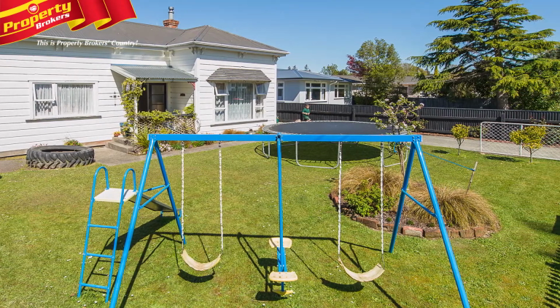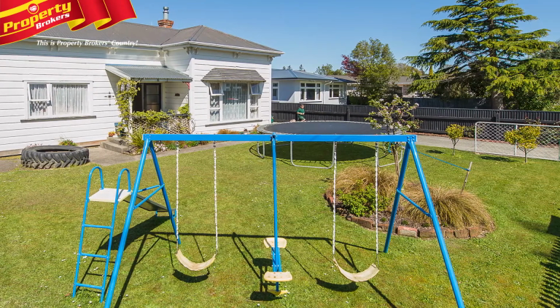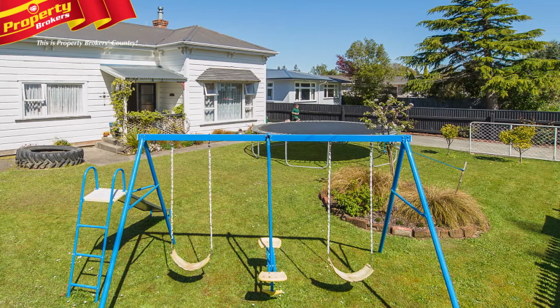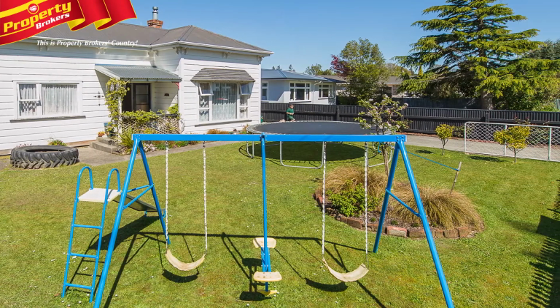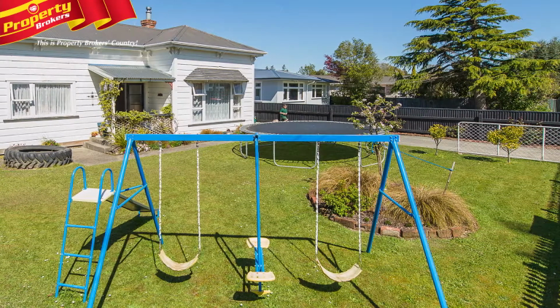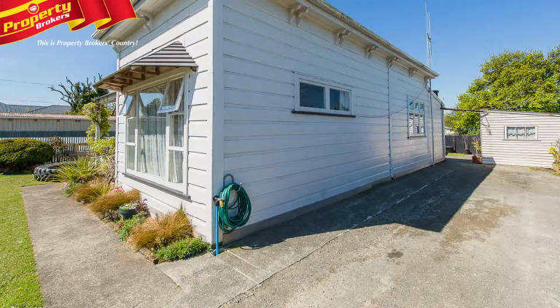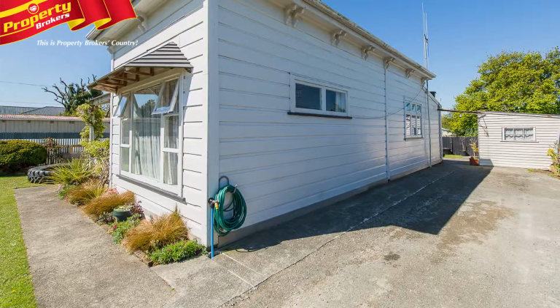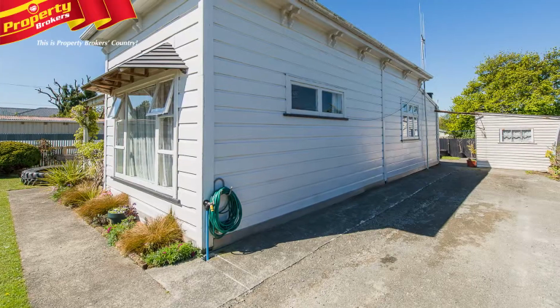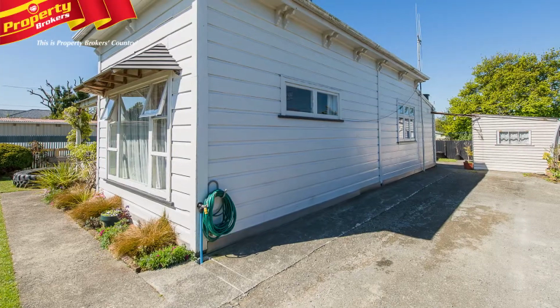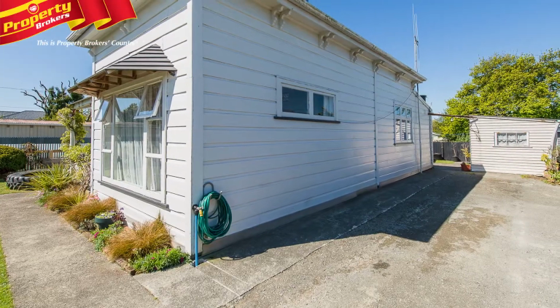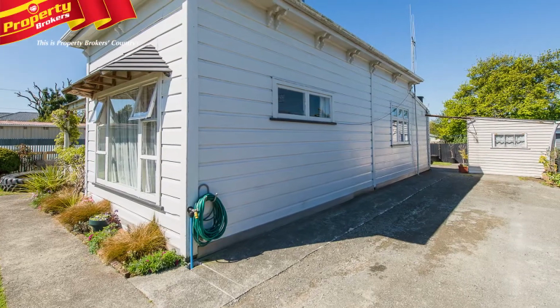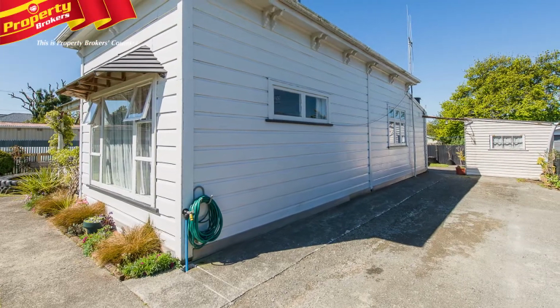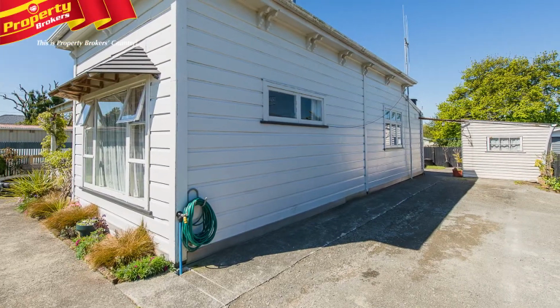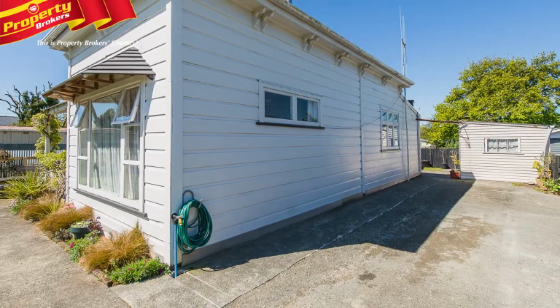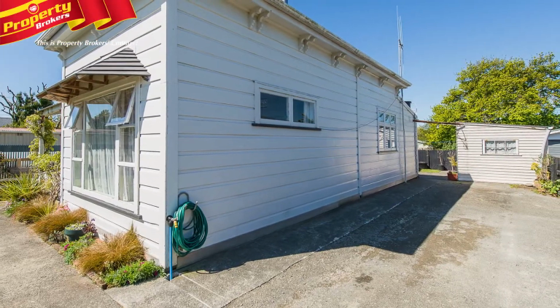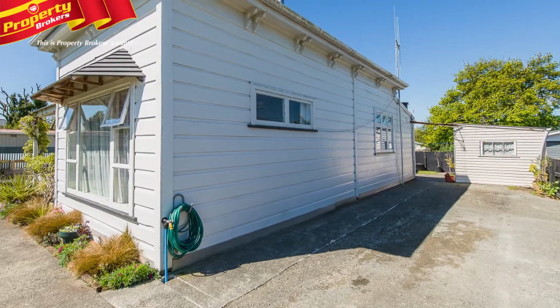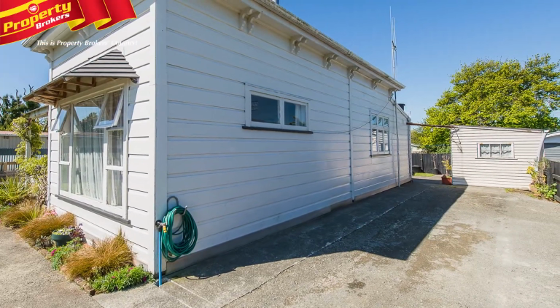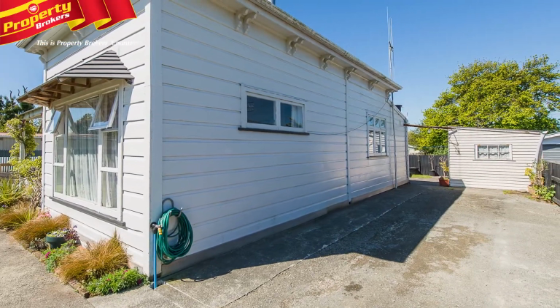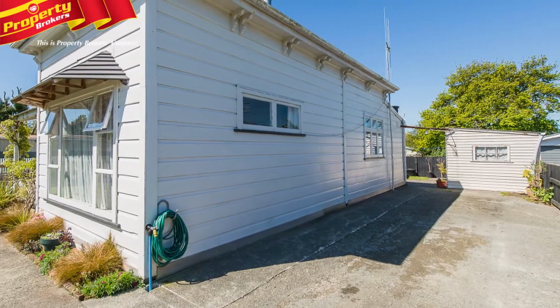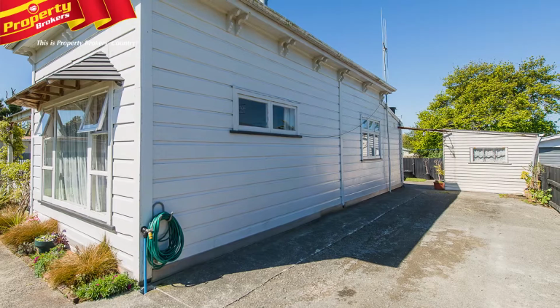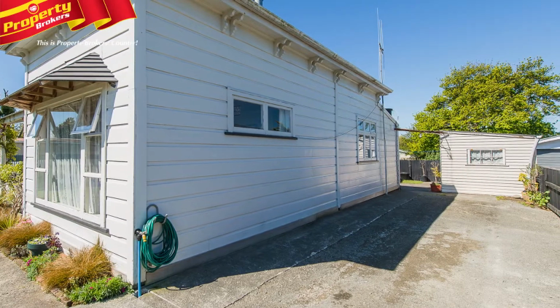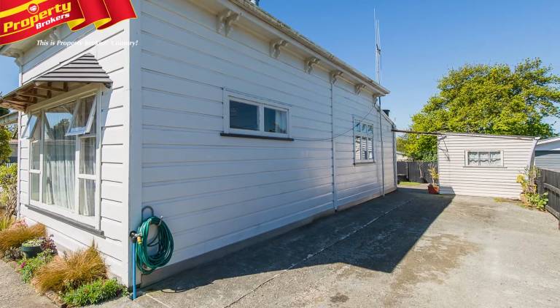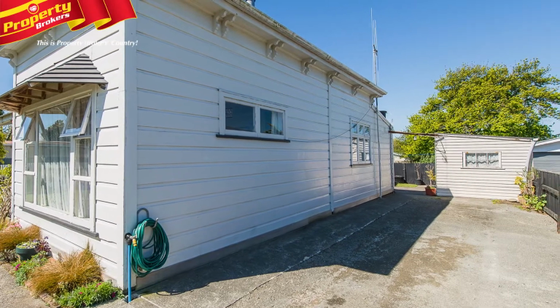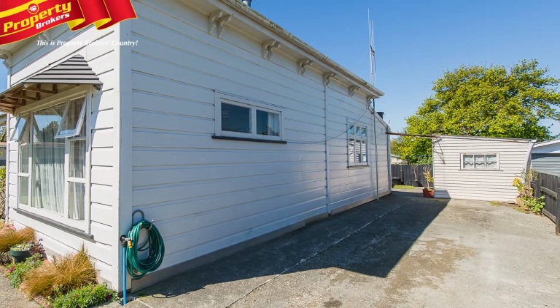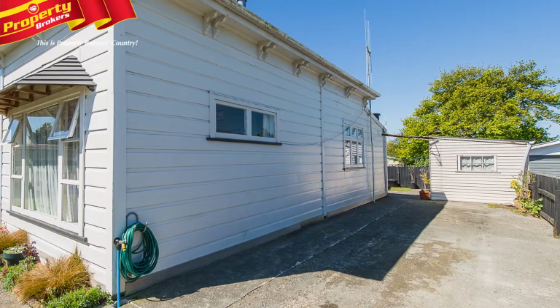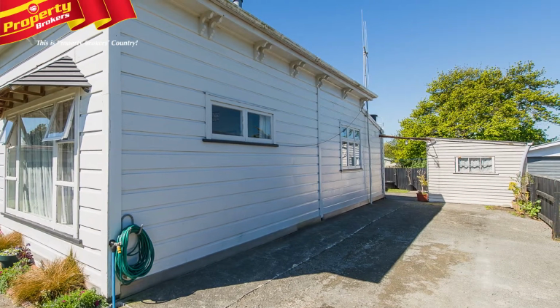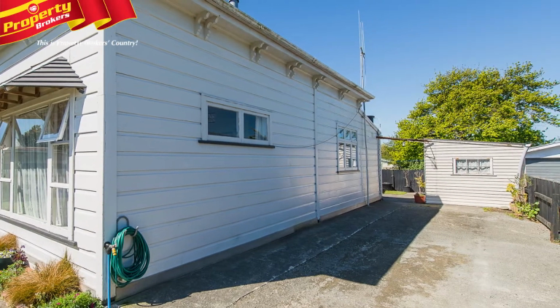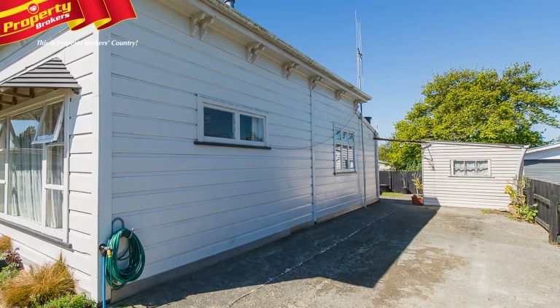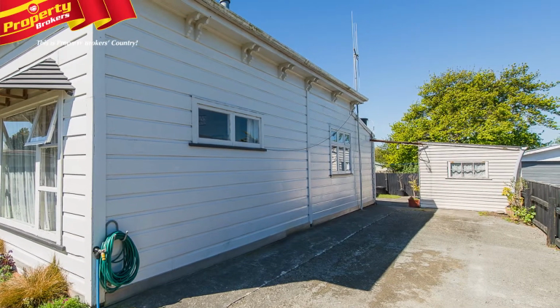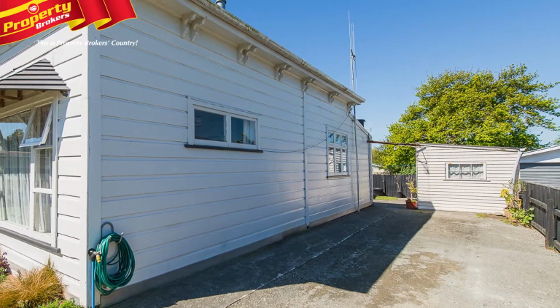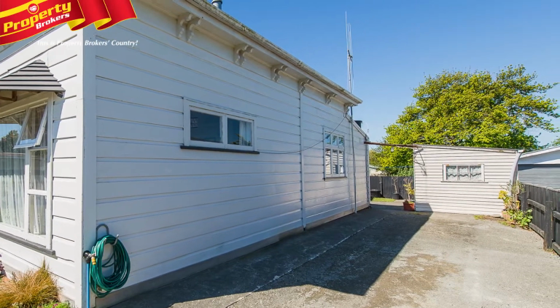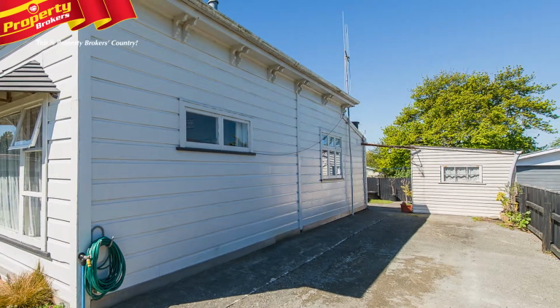There's plenty of time to enjoy the barbecue that's tucked around the corner. Call today to view this one.